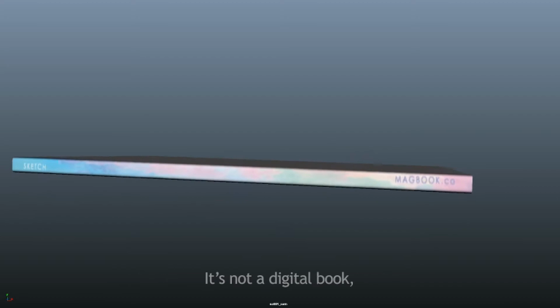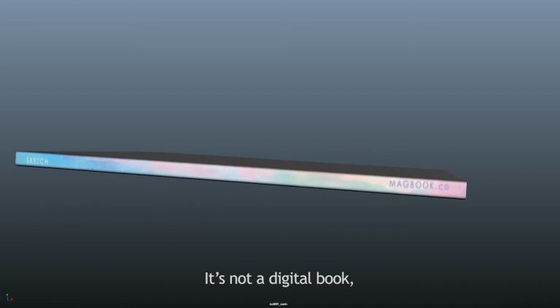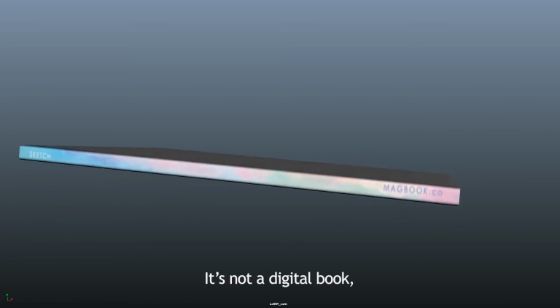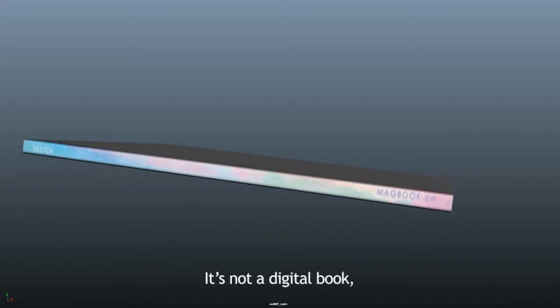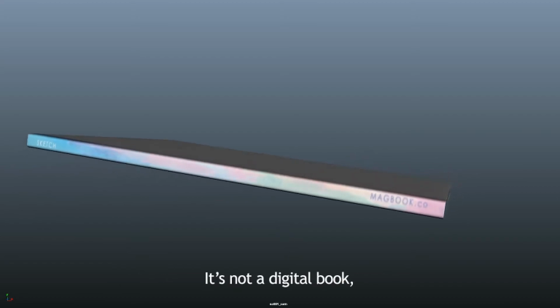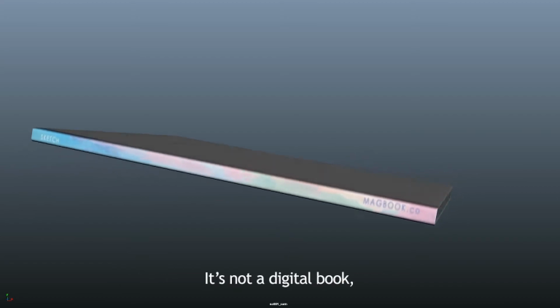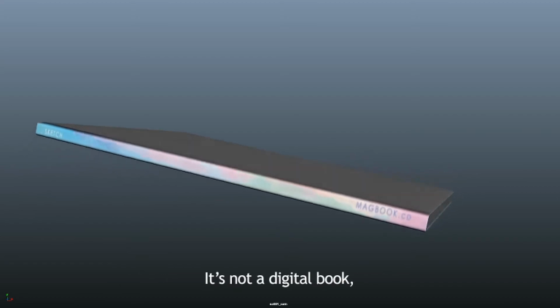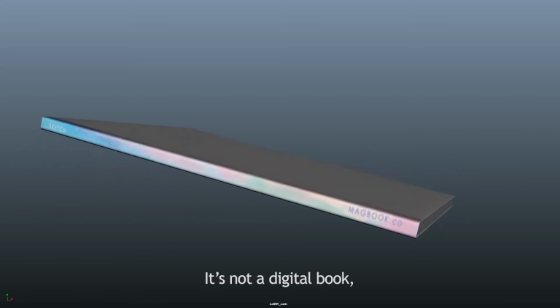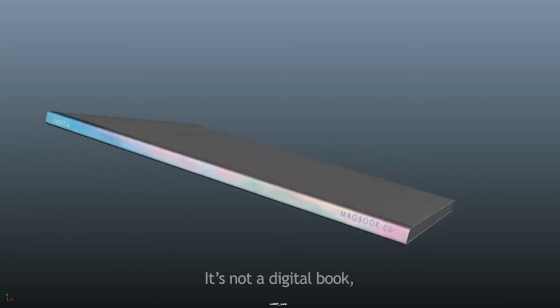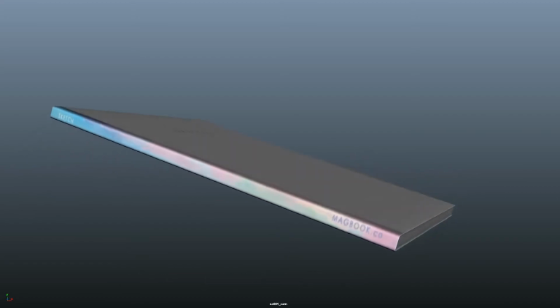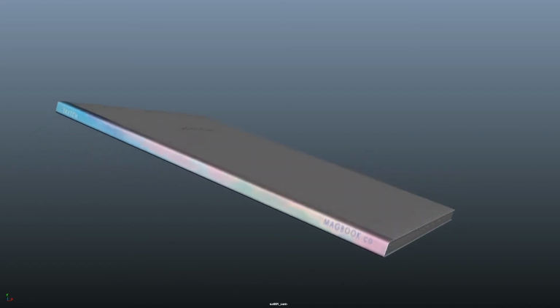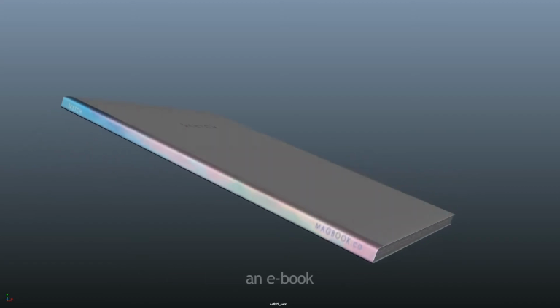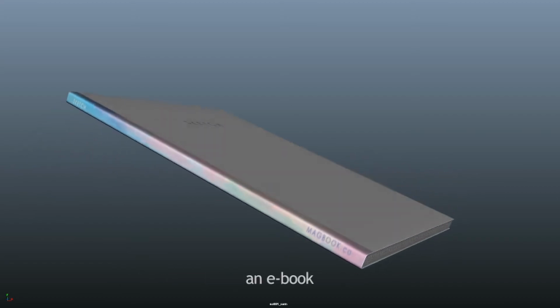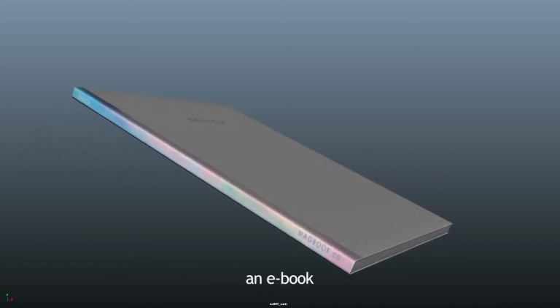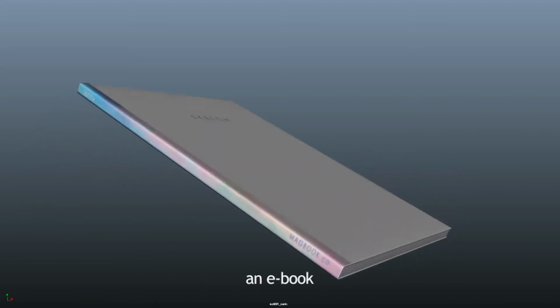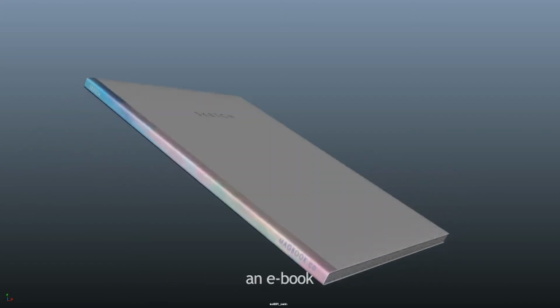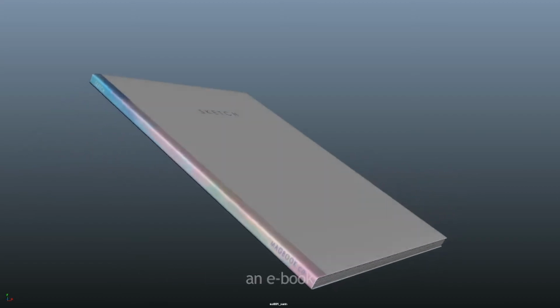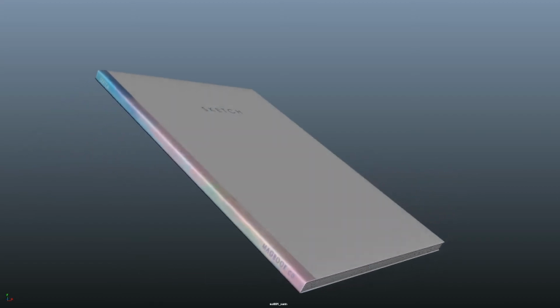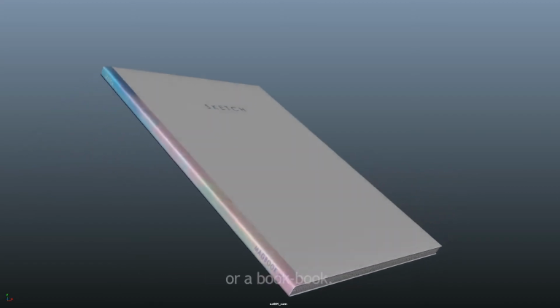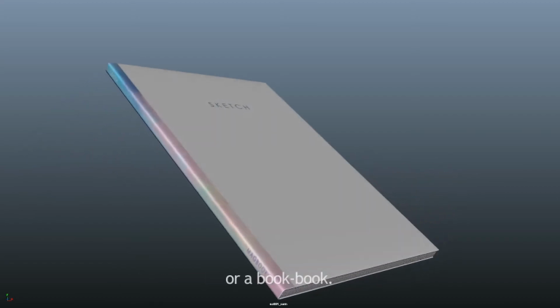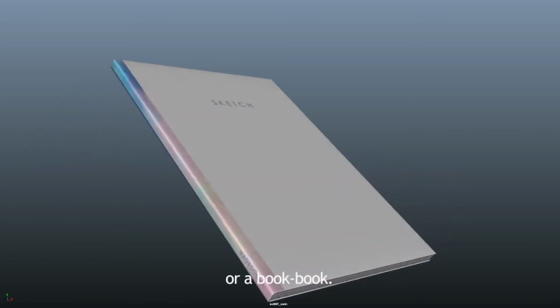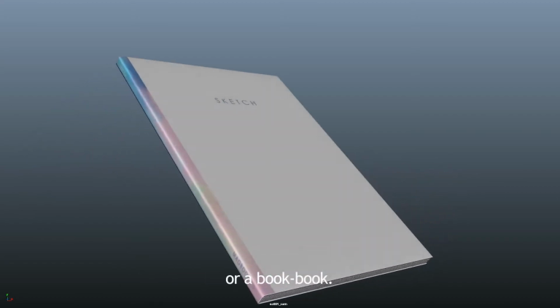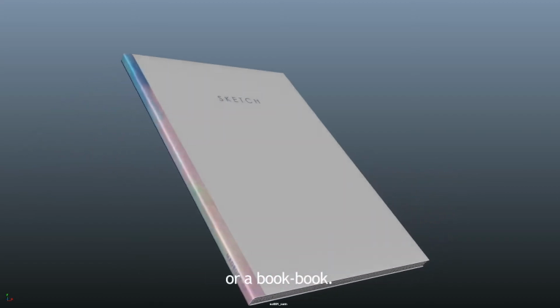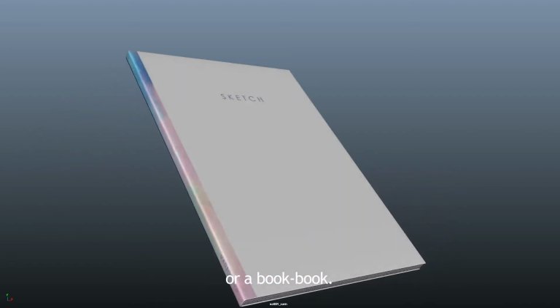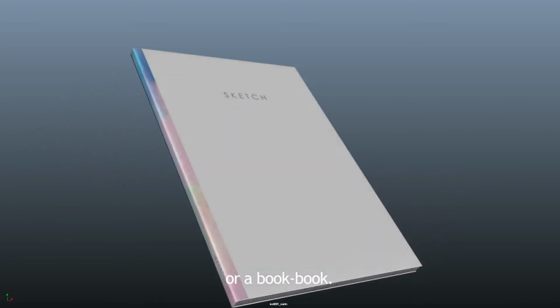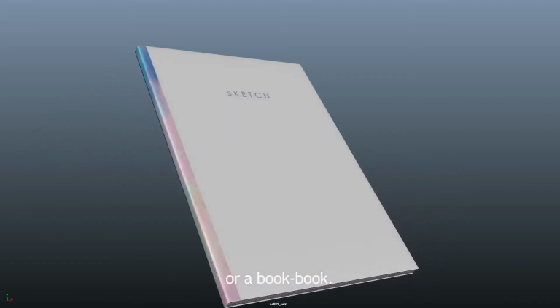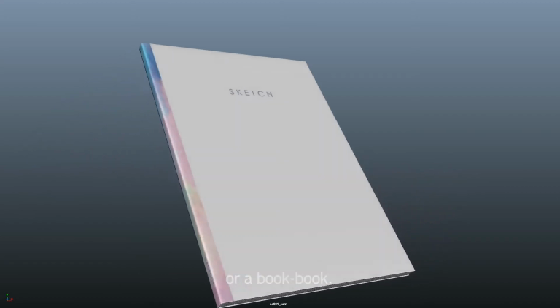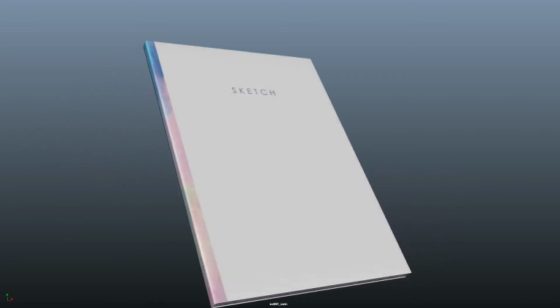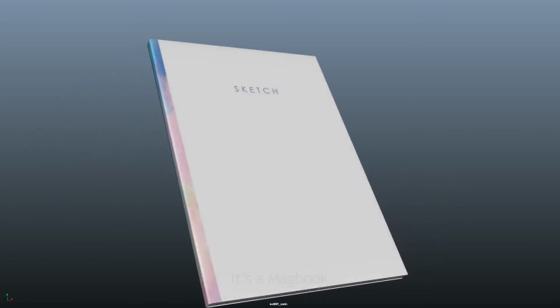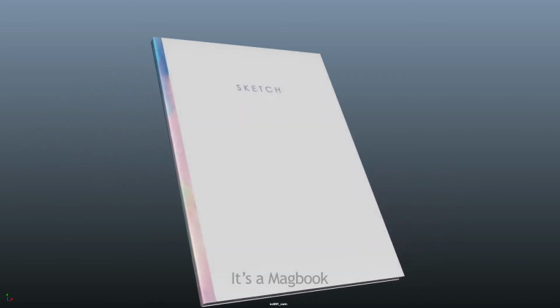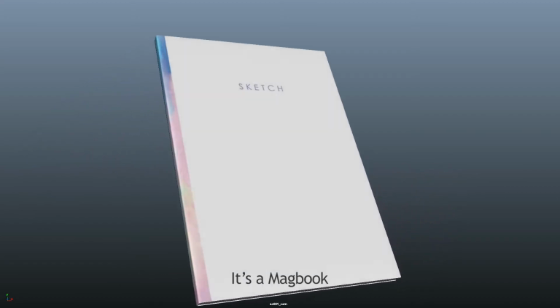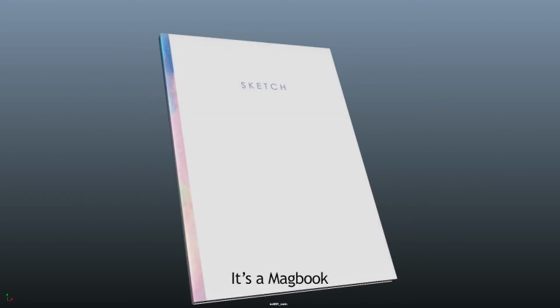It's not a digital book, an e-book, or a book book. It's a MacBook.